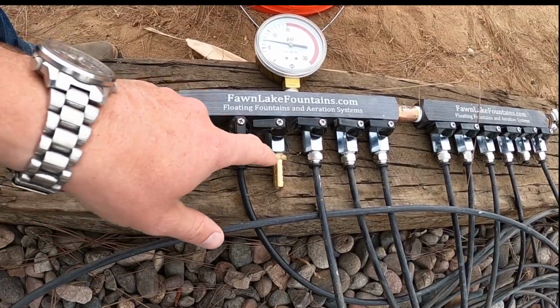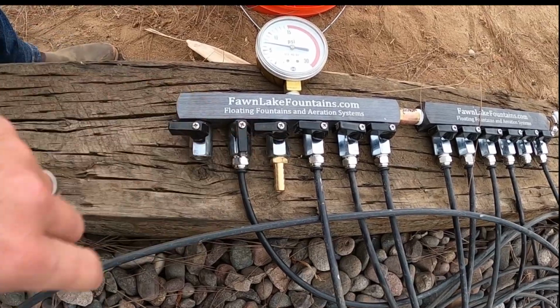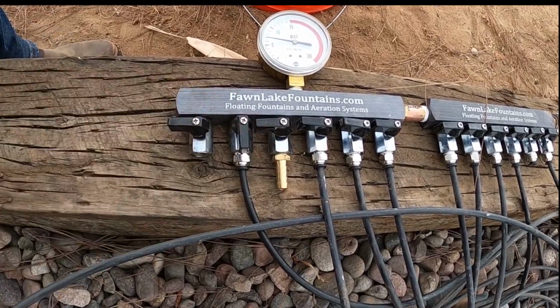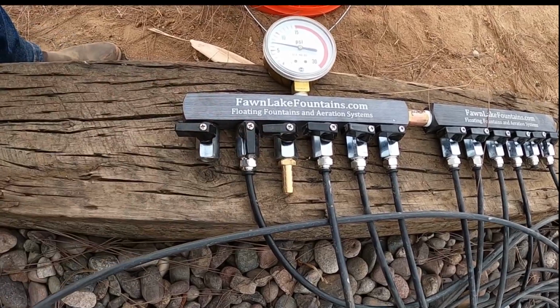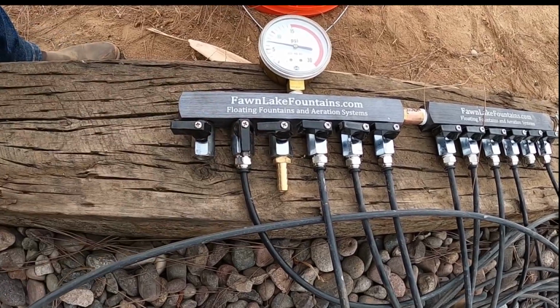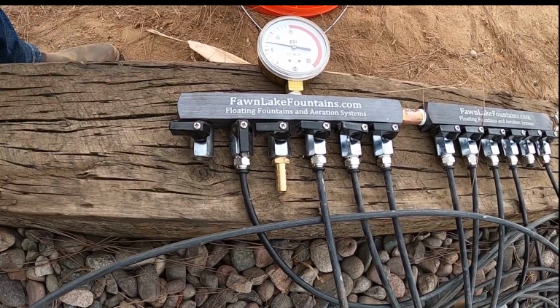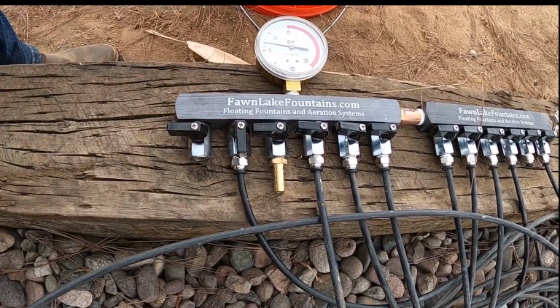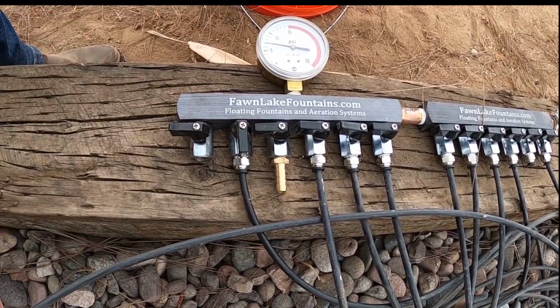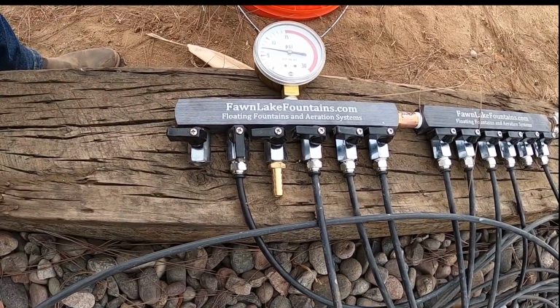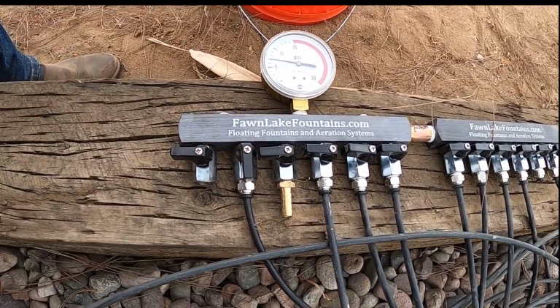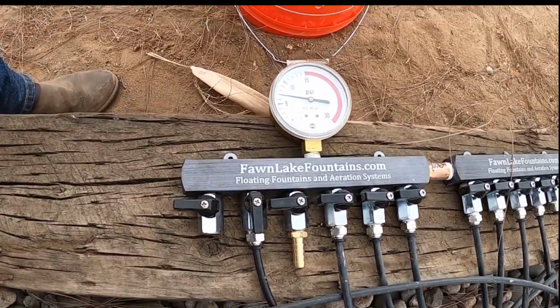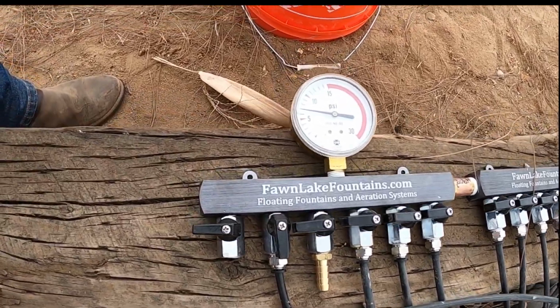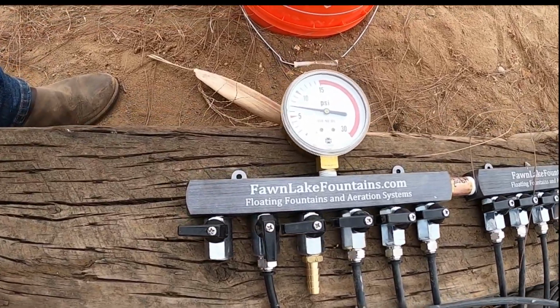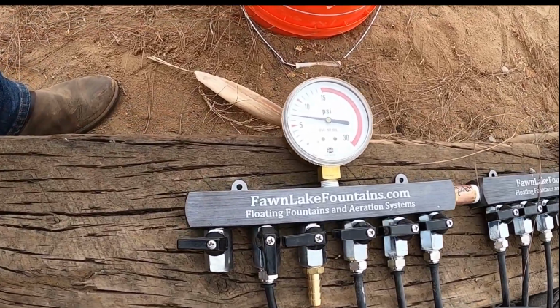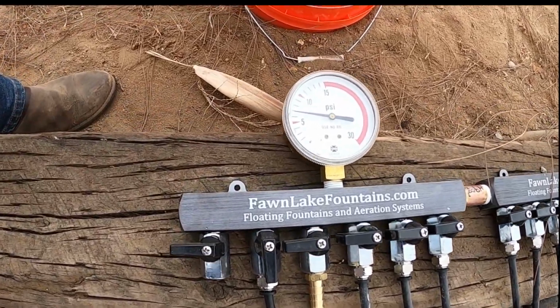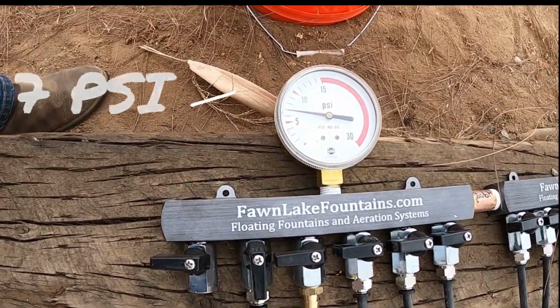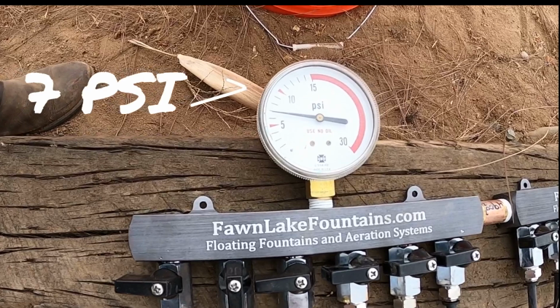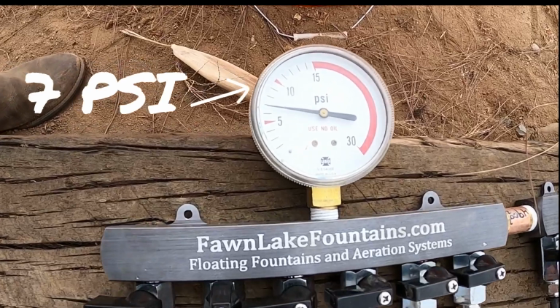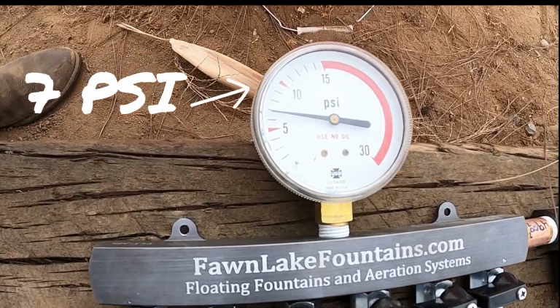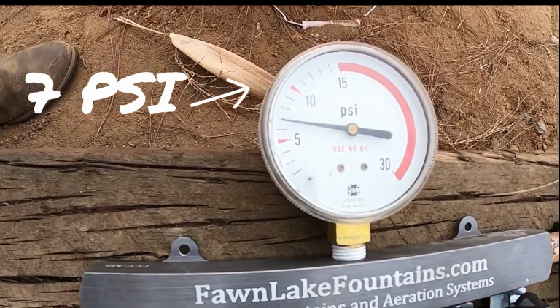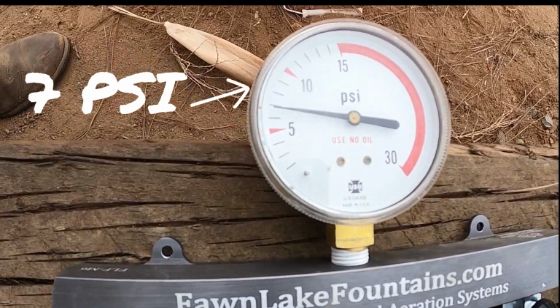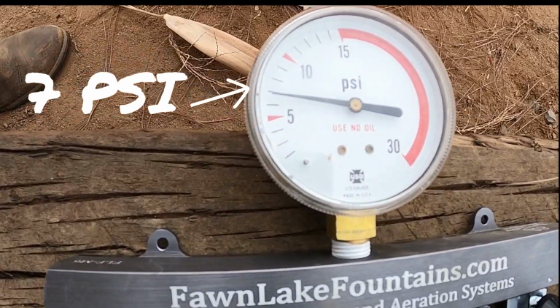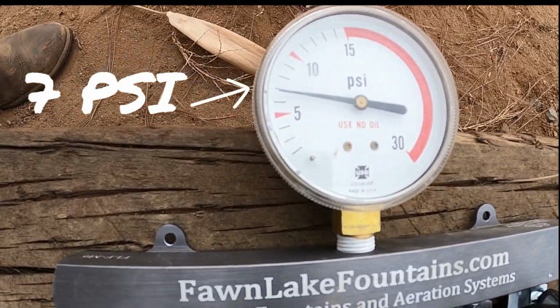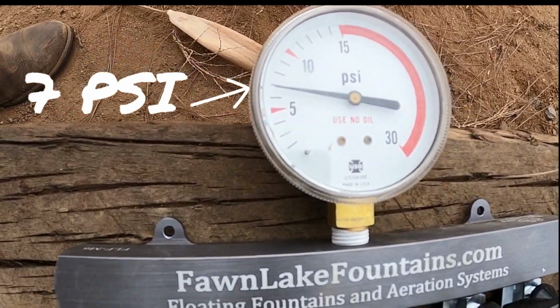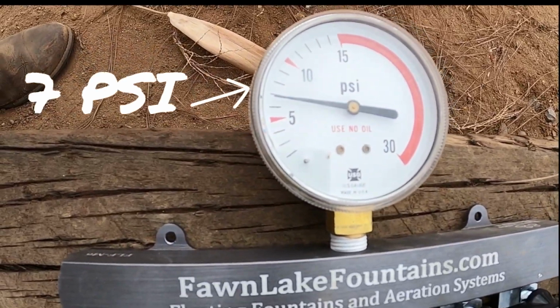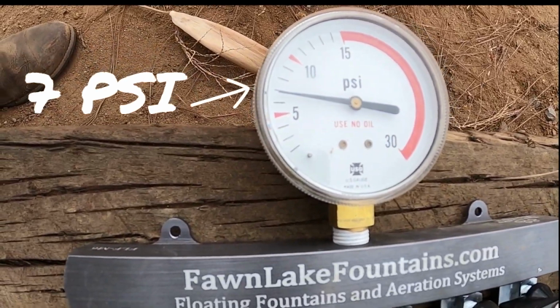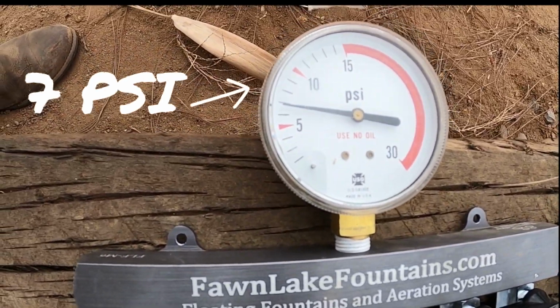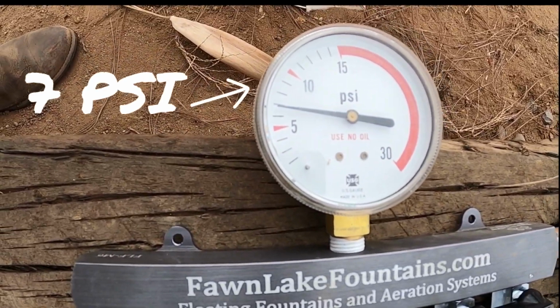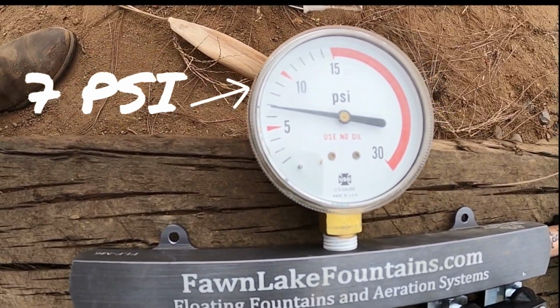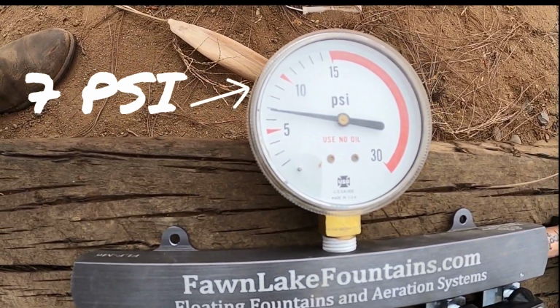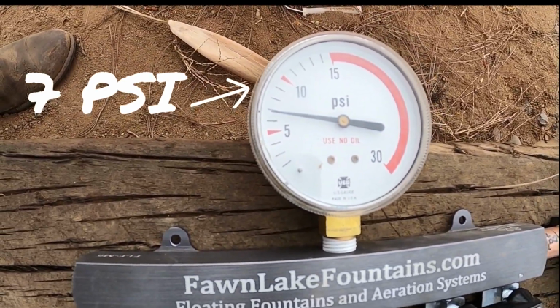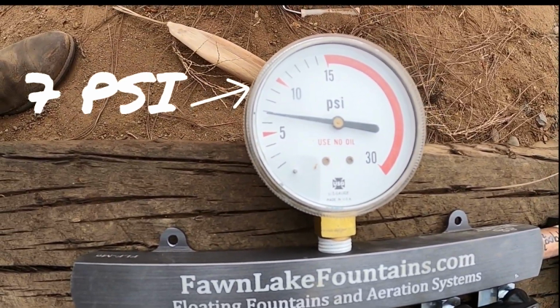I'm a couple short, so I ordered a few more. I bought a little gauge — that's what the high blow pump is running at. It's running right around 7 psi.